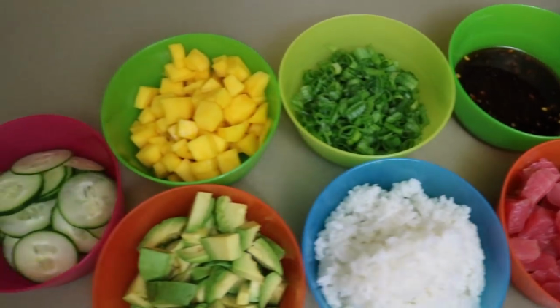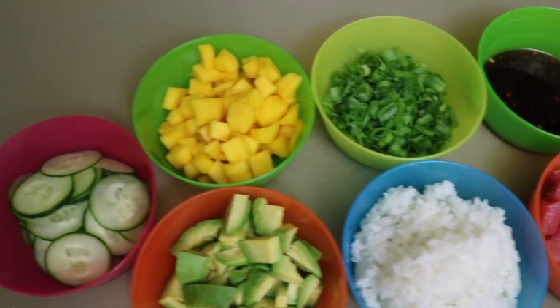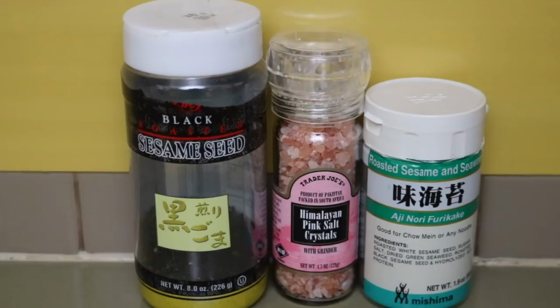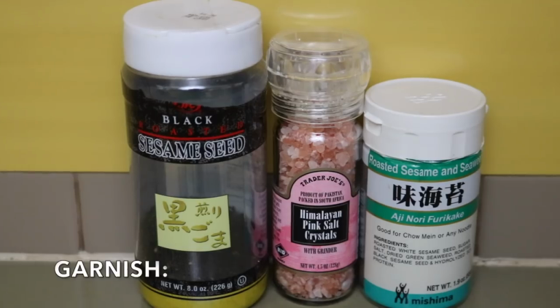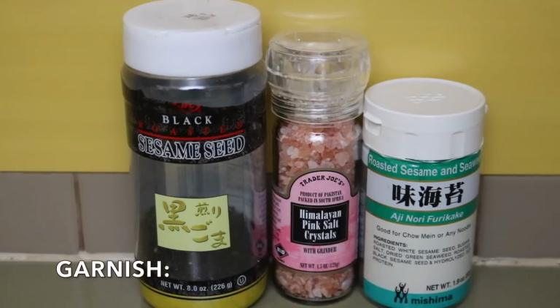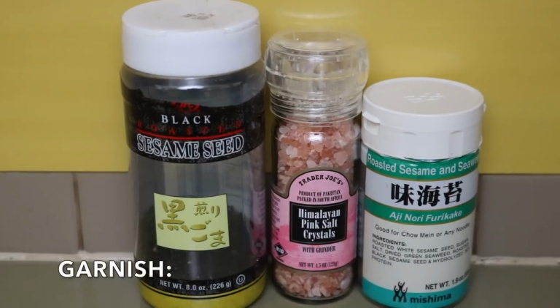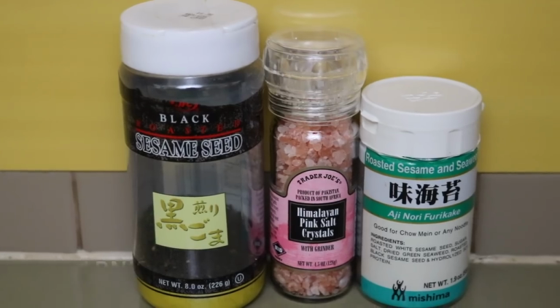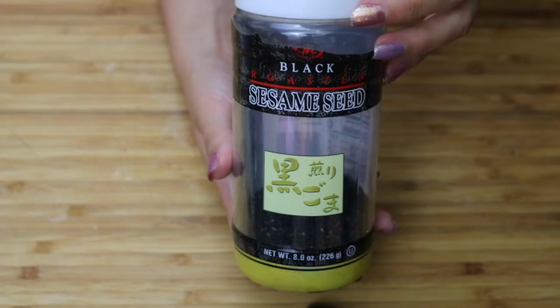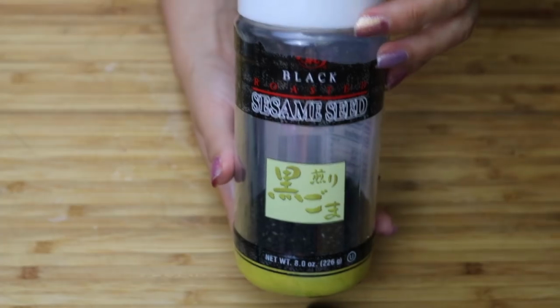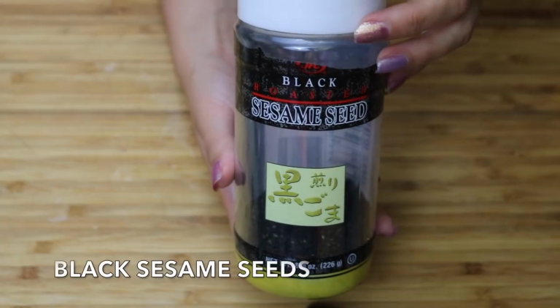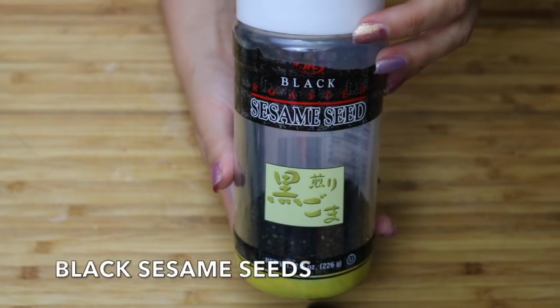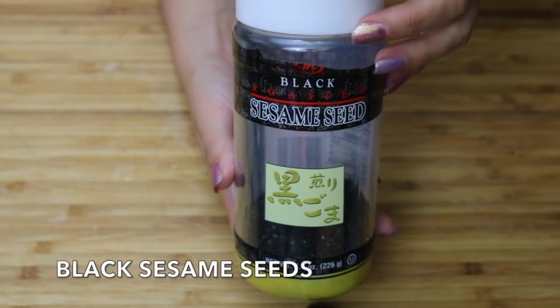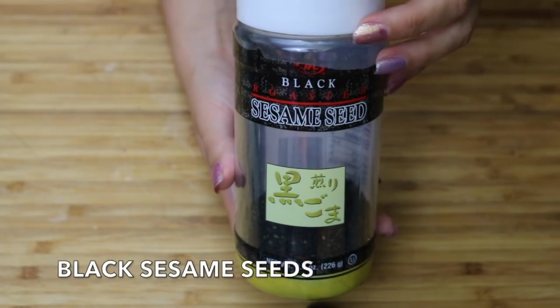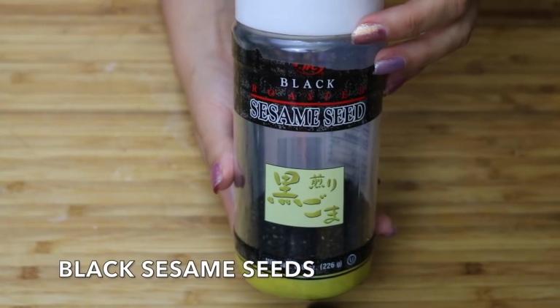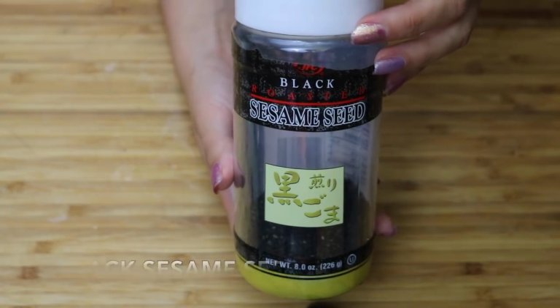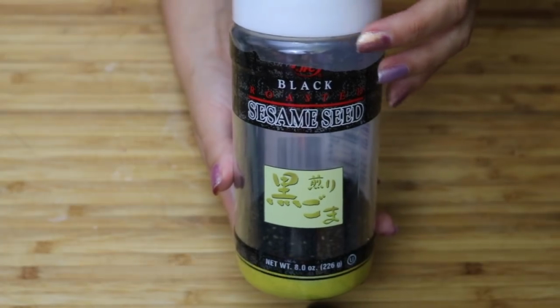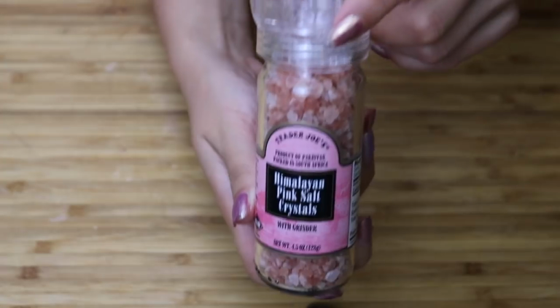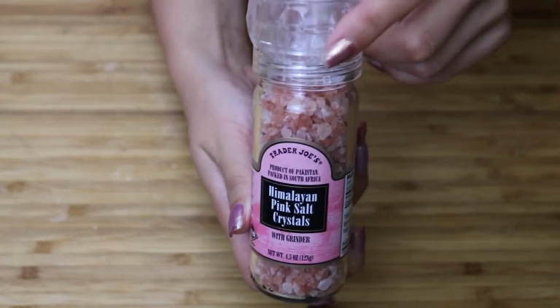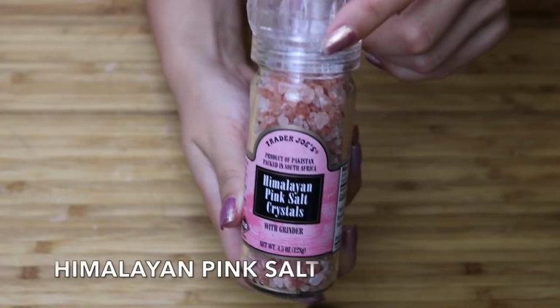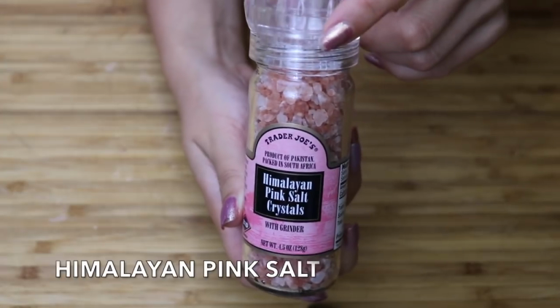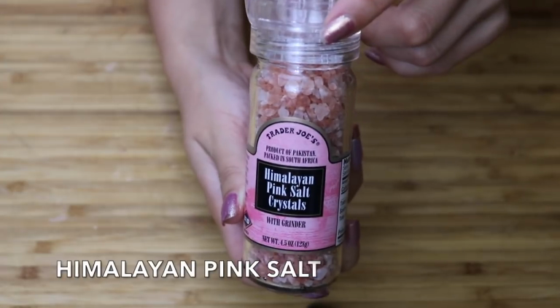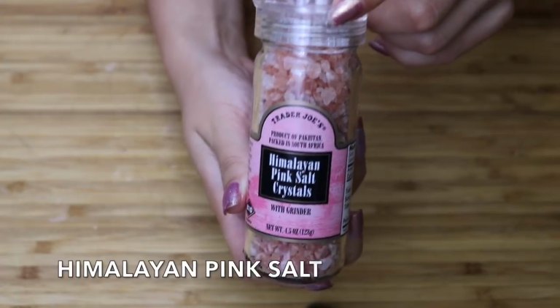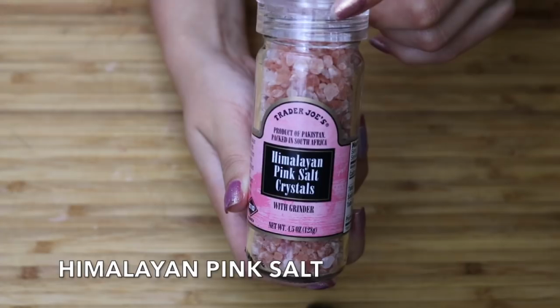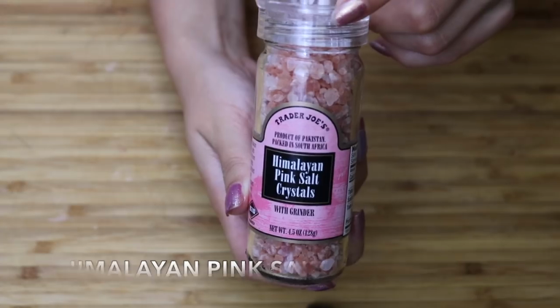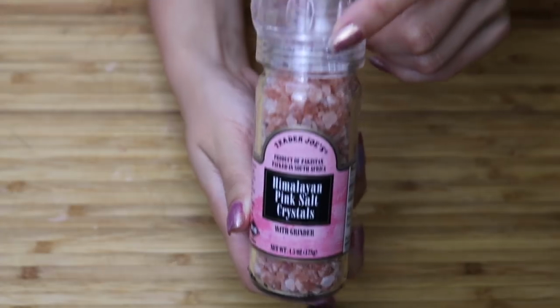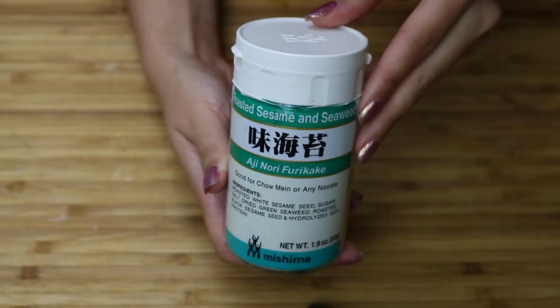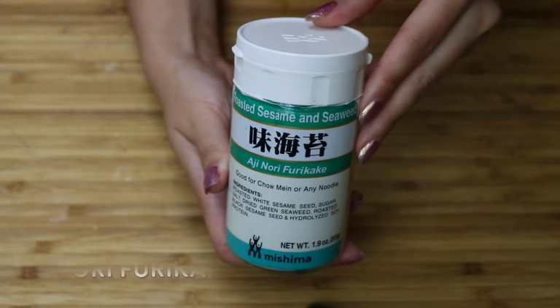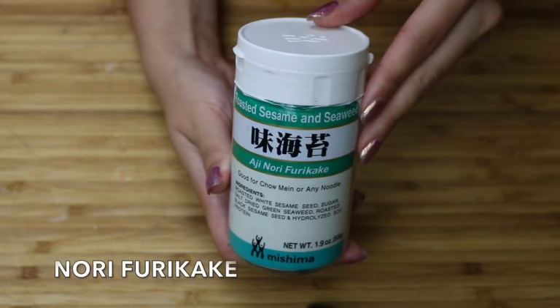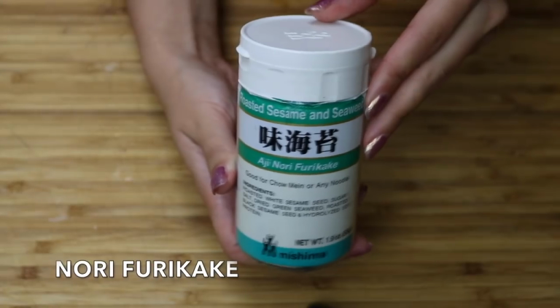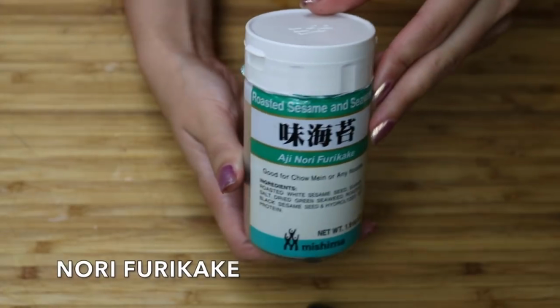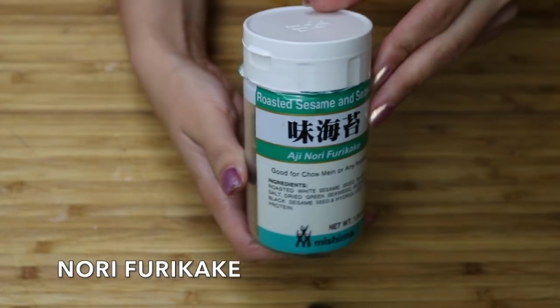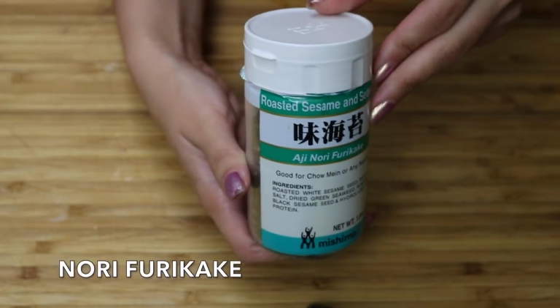For garnish you'll need black sesame seeds, Himalayan pink salt, and nori furikake.